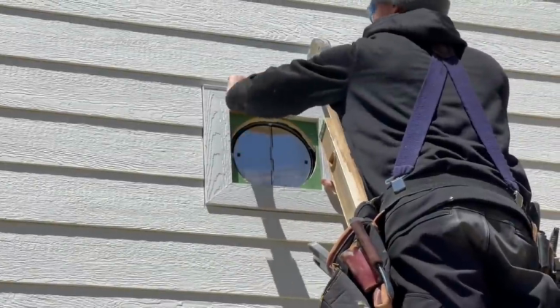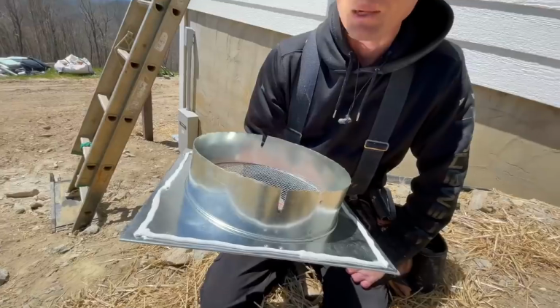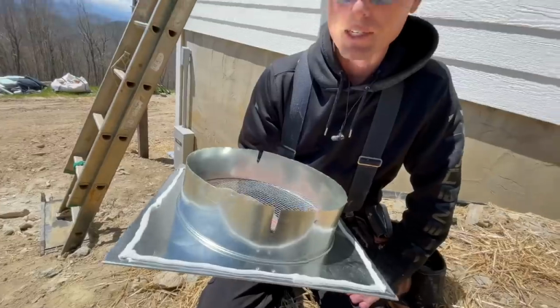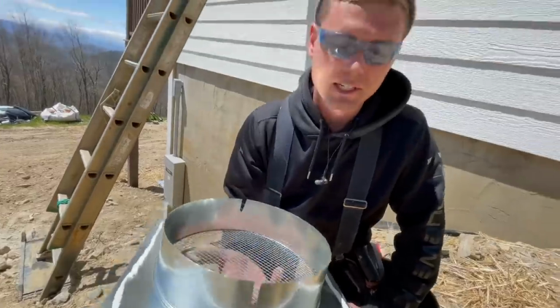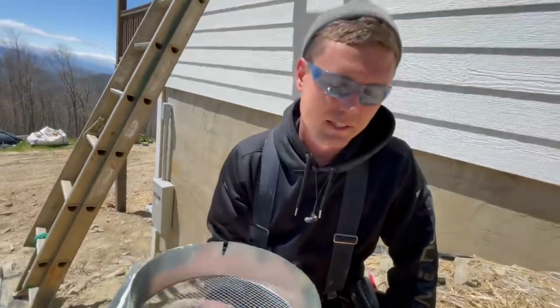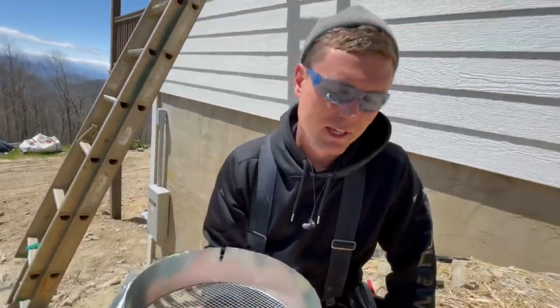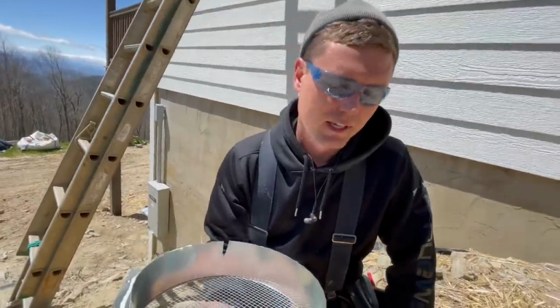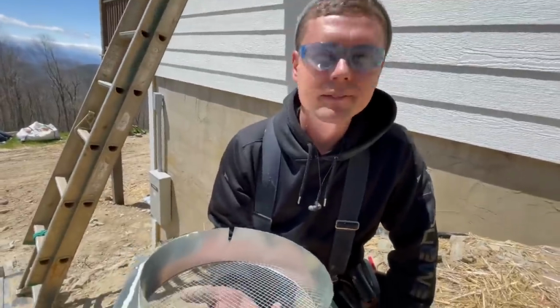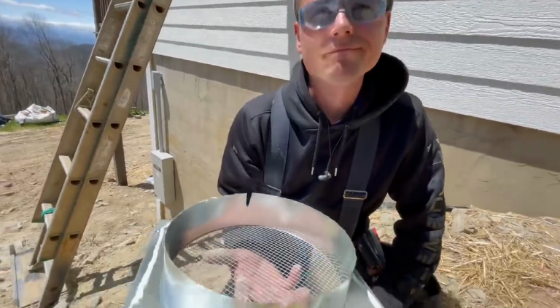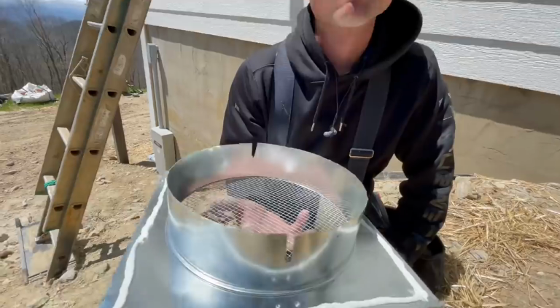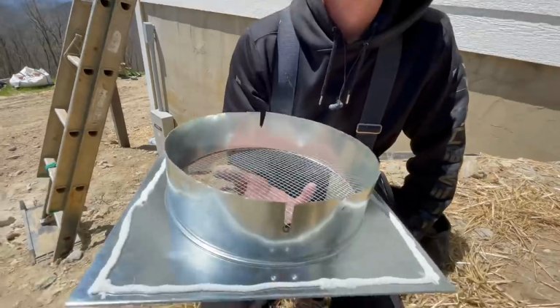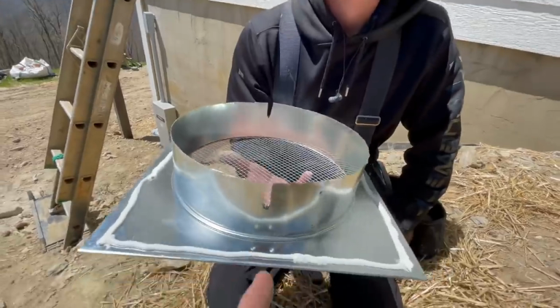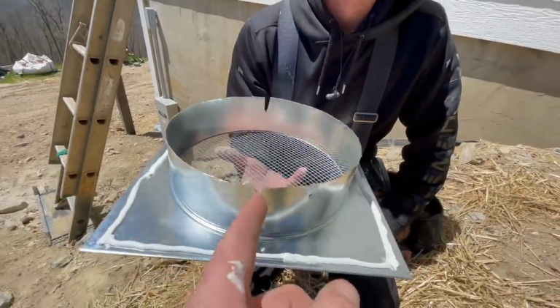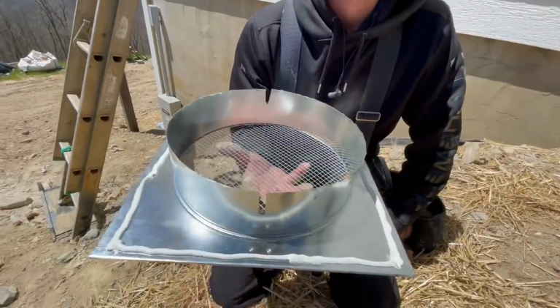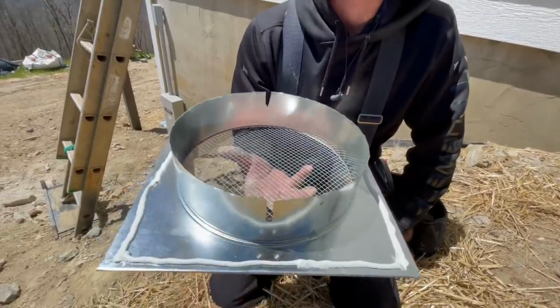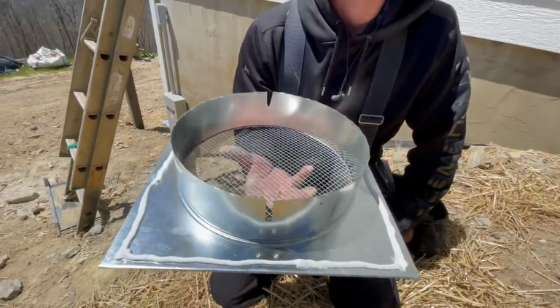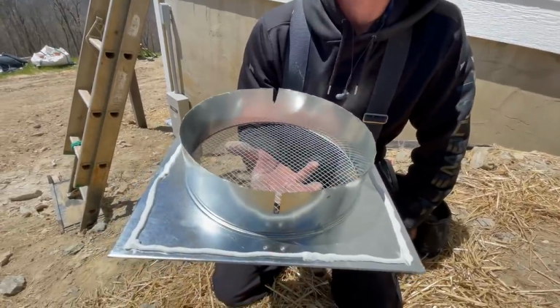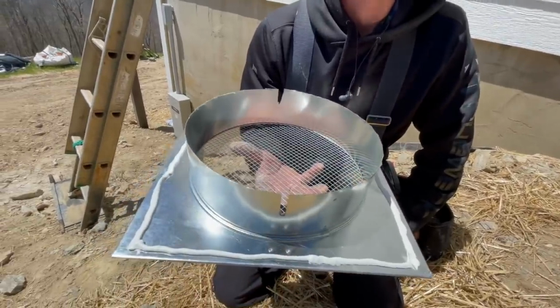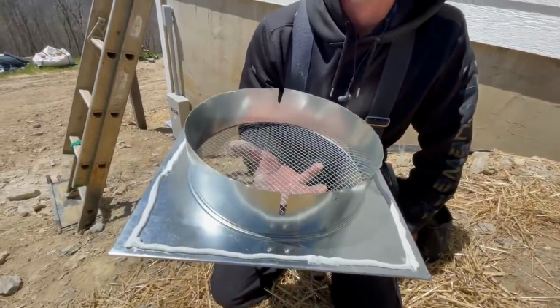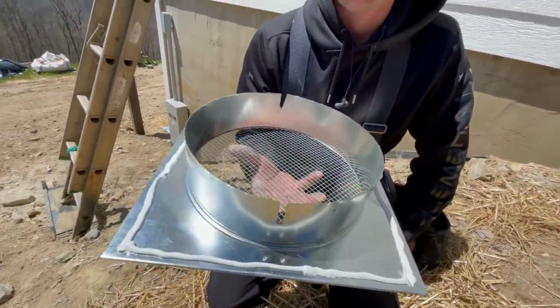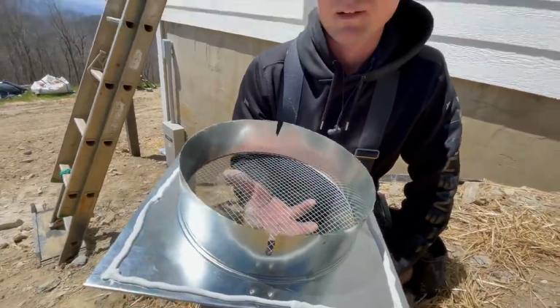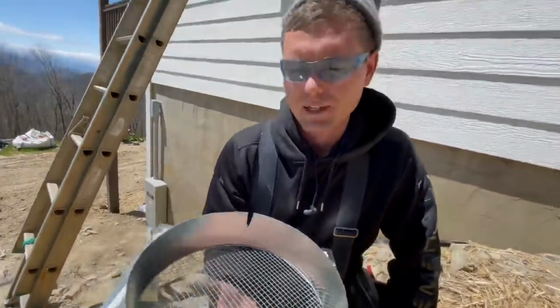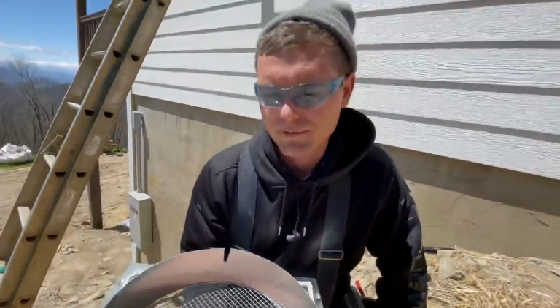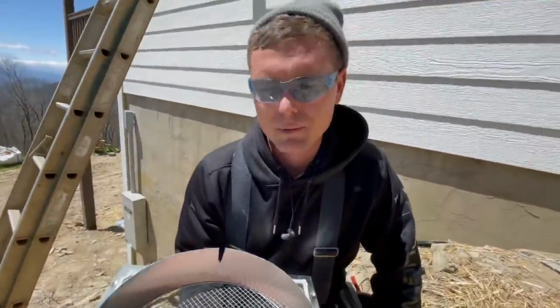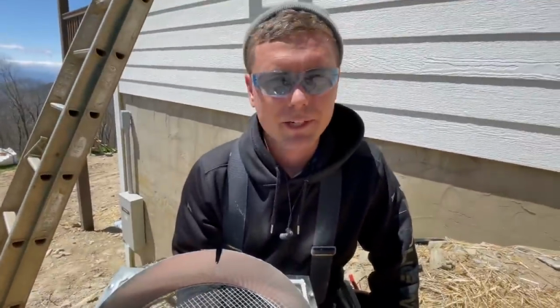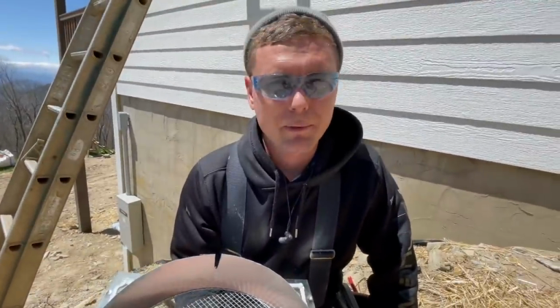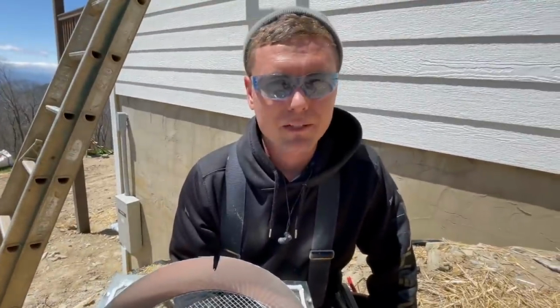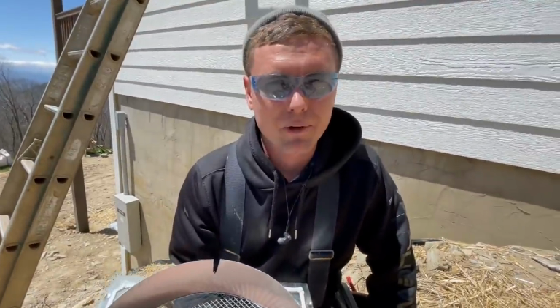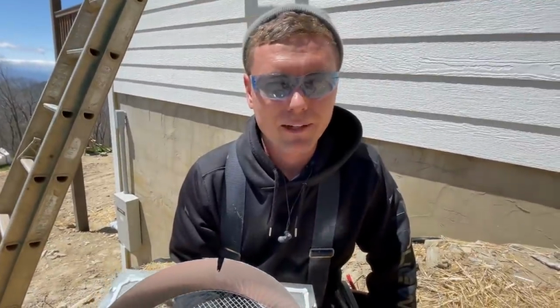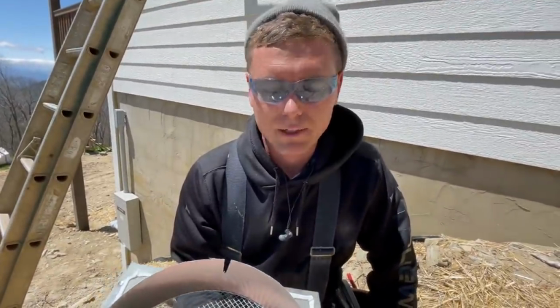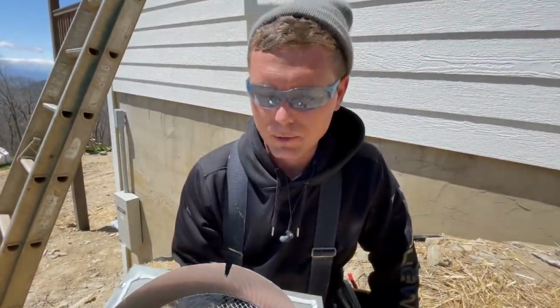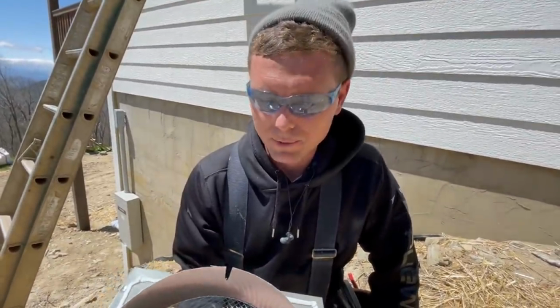I'm ready to stick this thing, and that is the largest vent we've ever put in a house for anything. Hey, if this won't carry the bacon smoke out, I don't know what will.